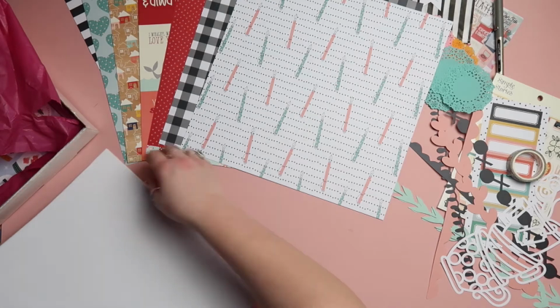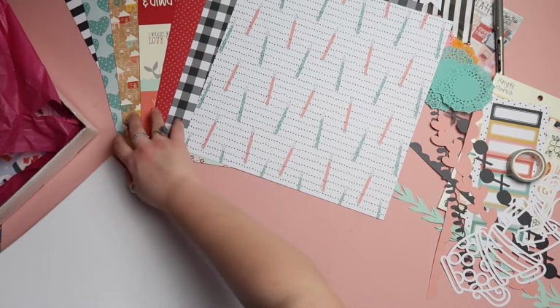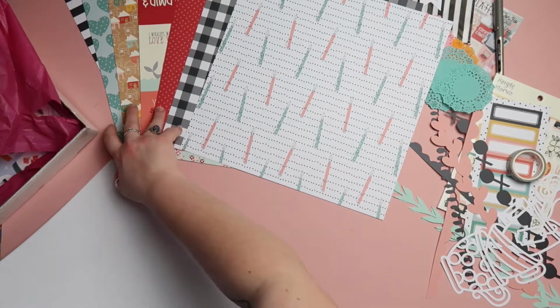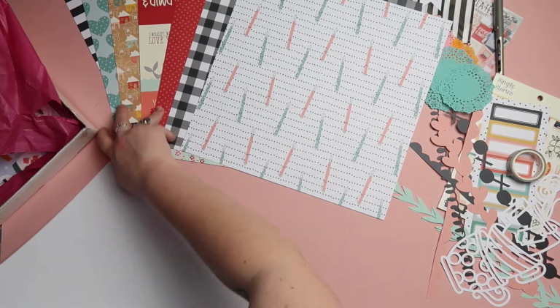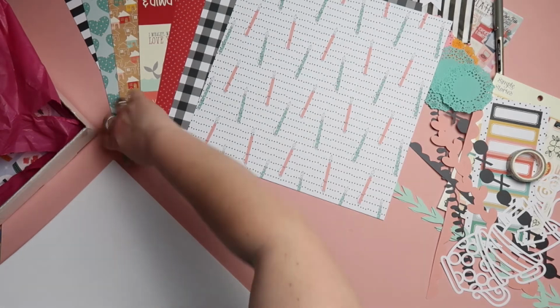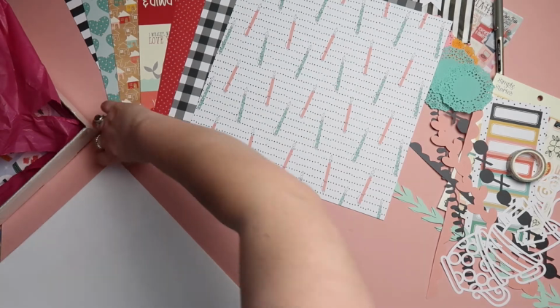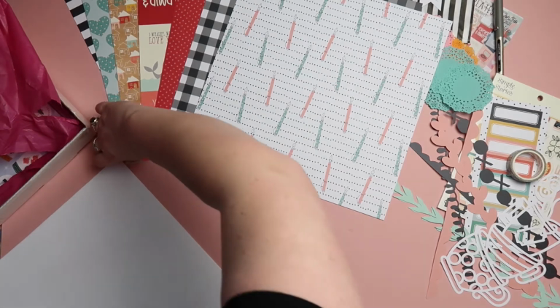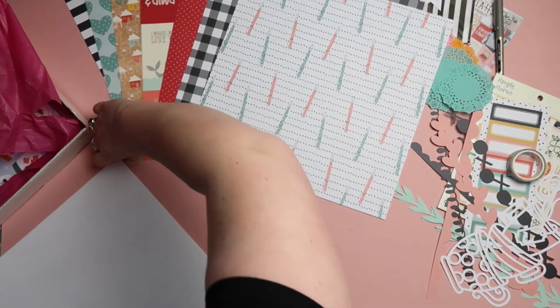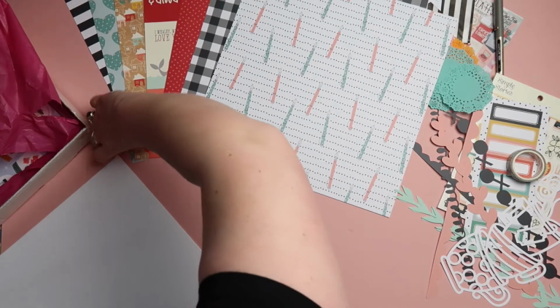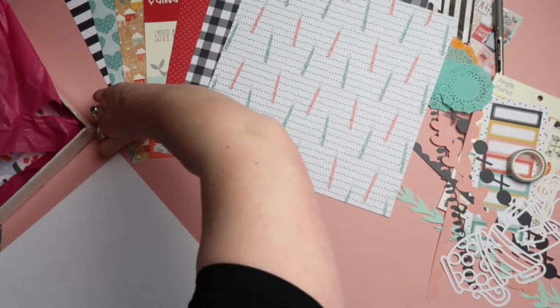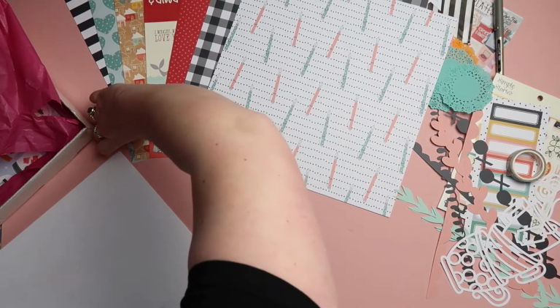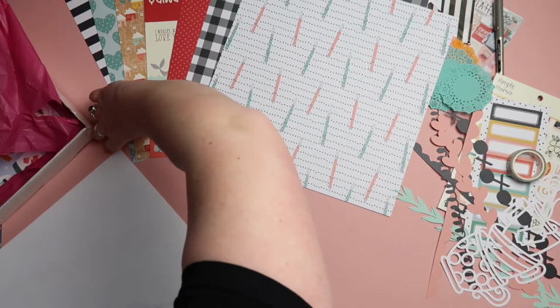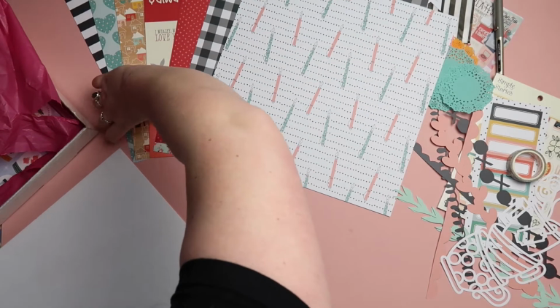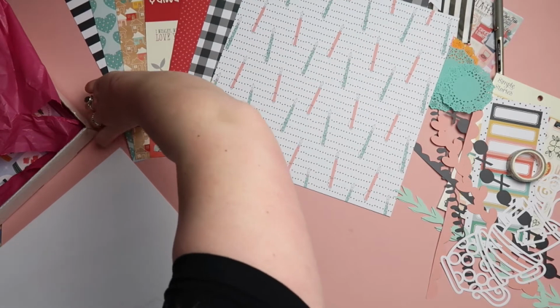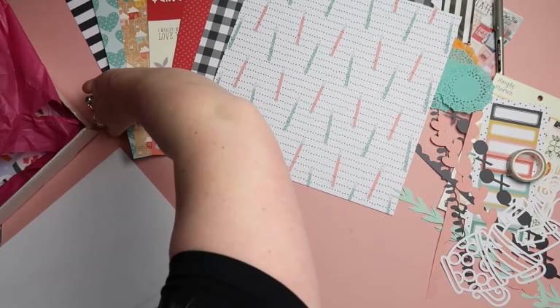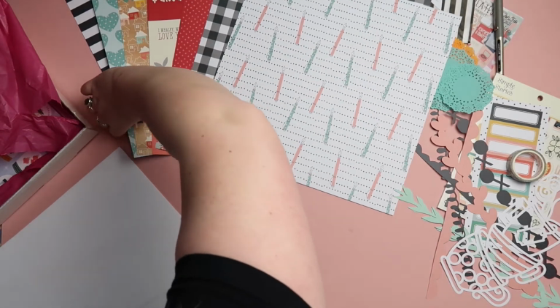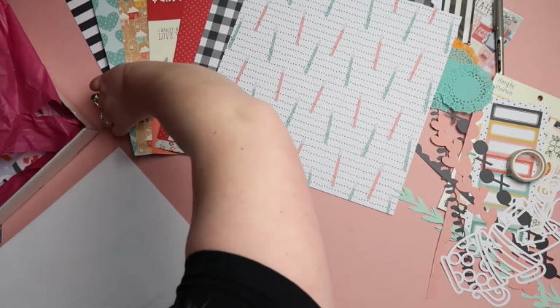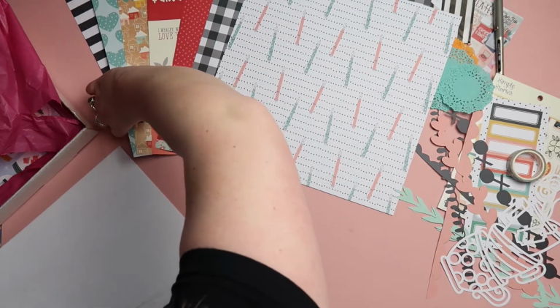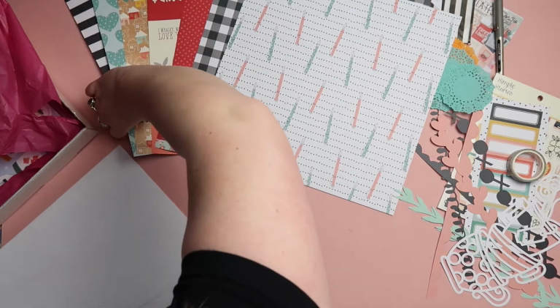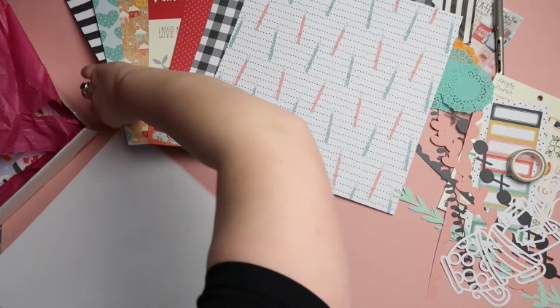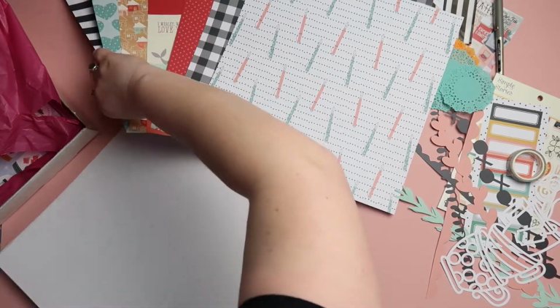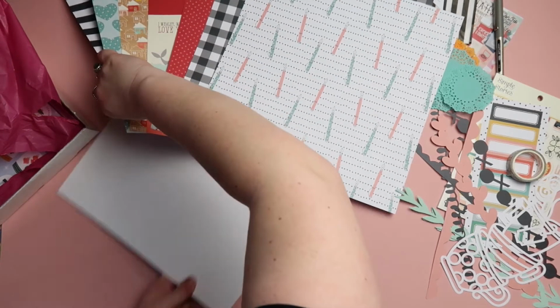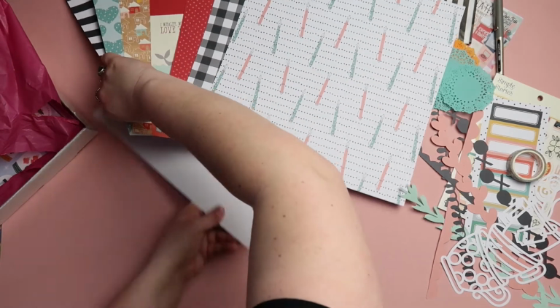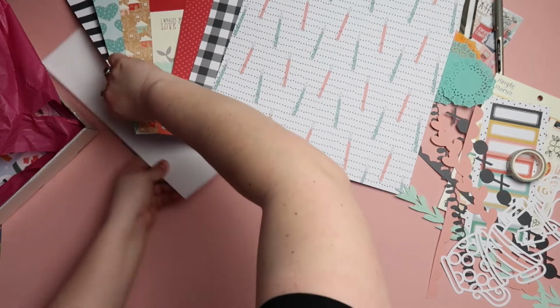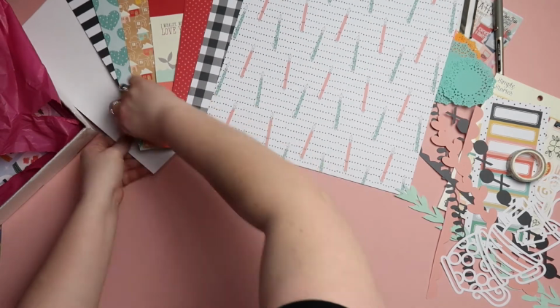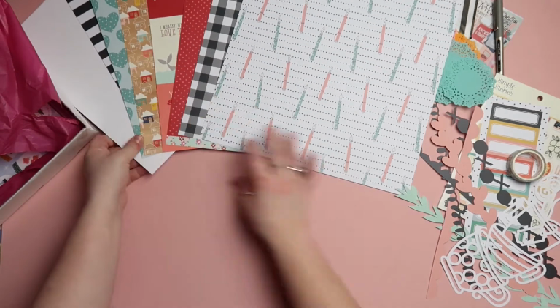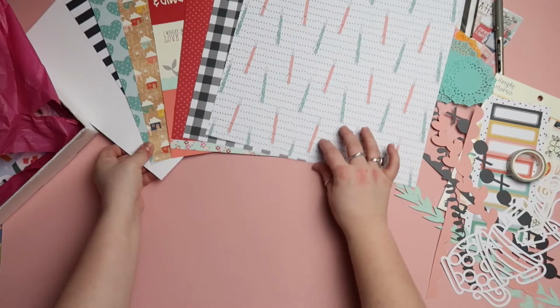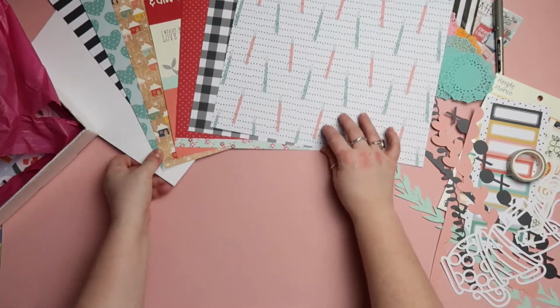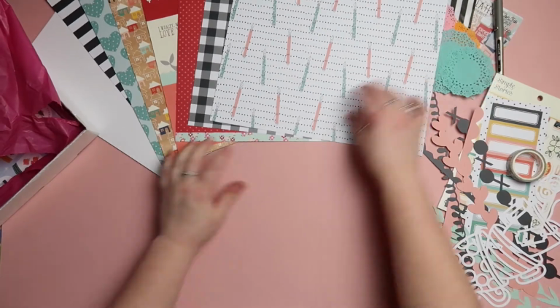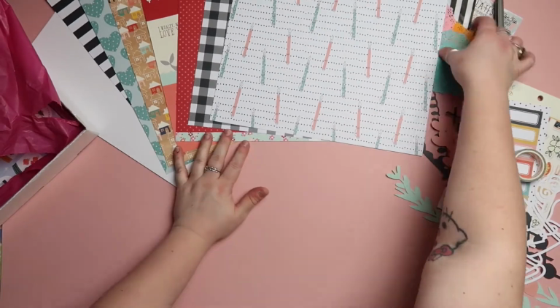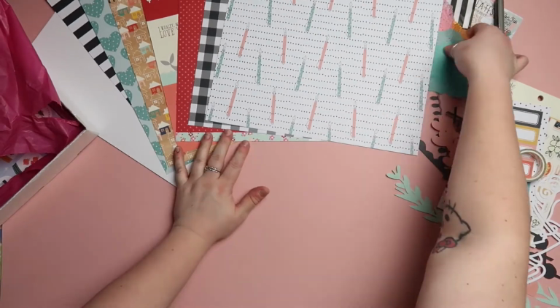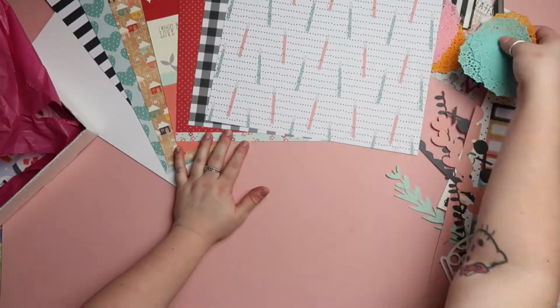I actually prefer to use white cardstock as the base of my layouts rather than the pattern sheets, but I might try and push myself to use a bit more of the pattern papers this month.